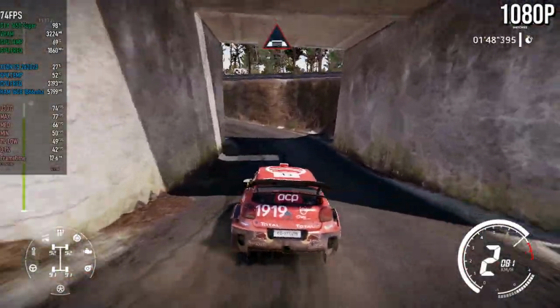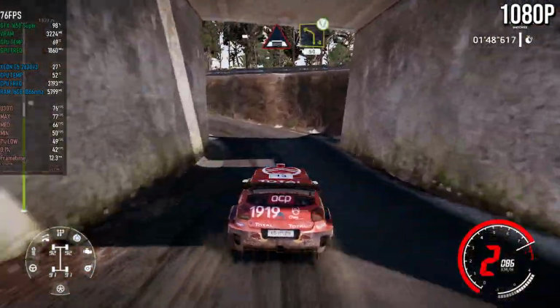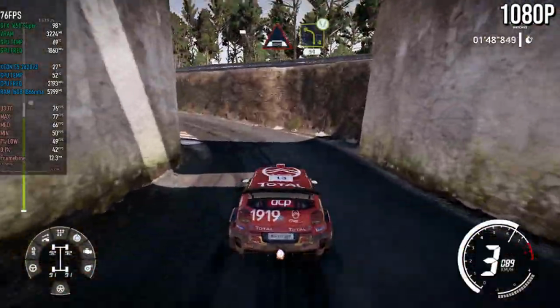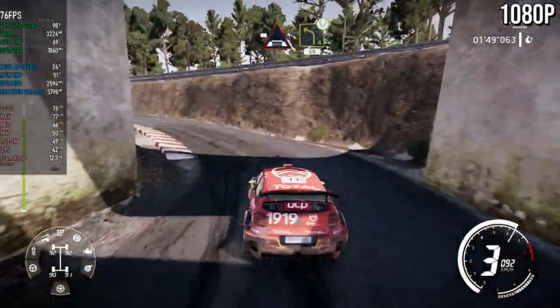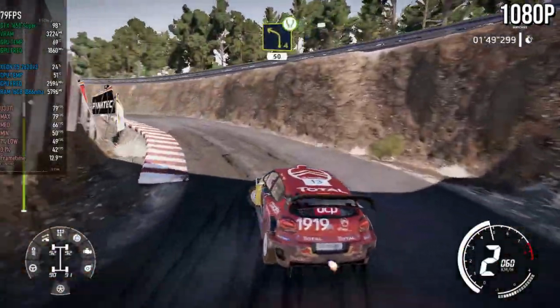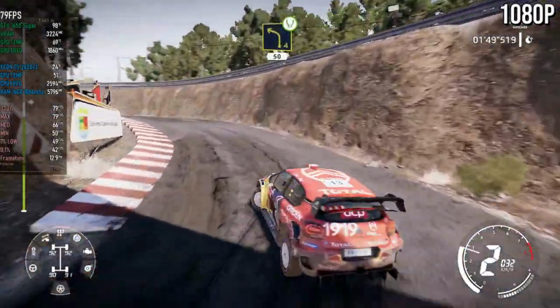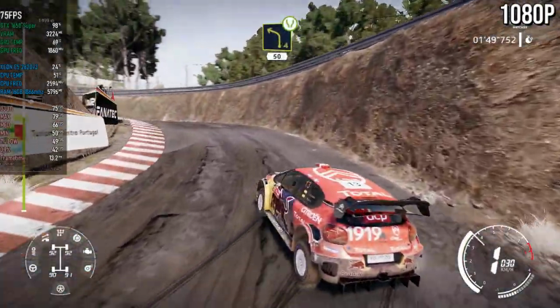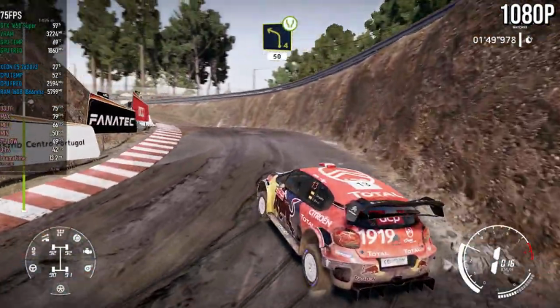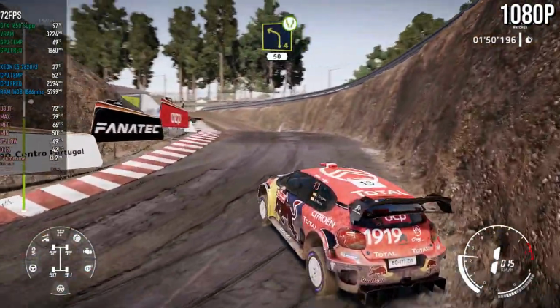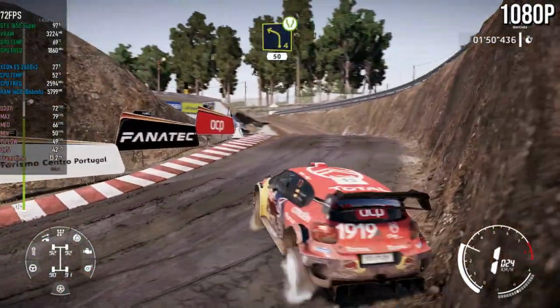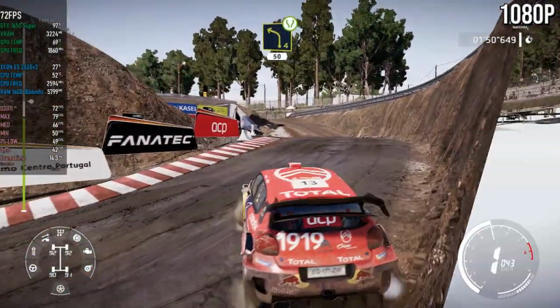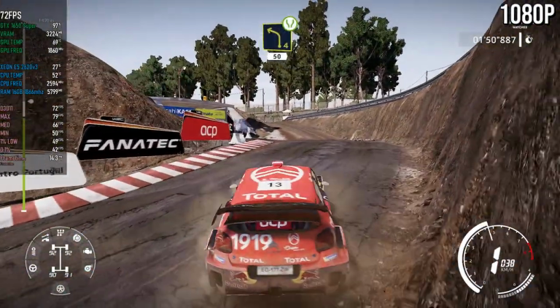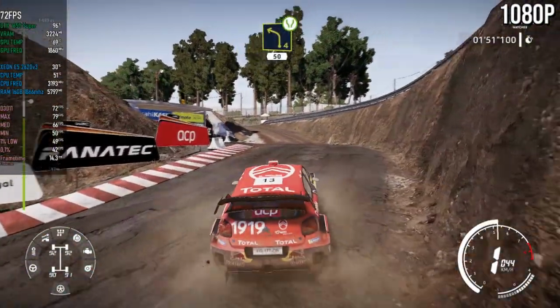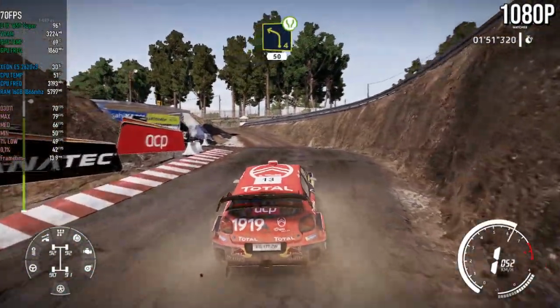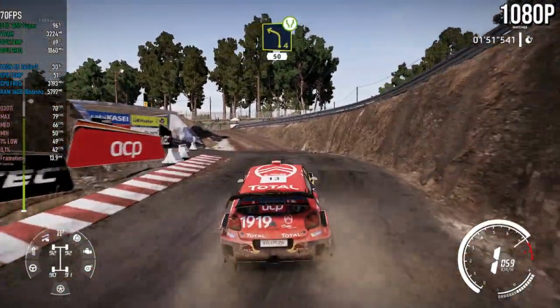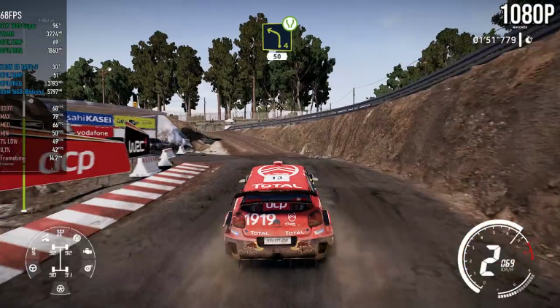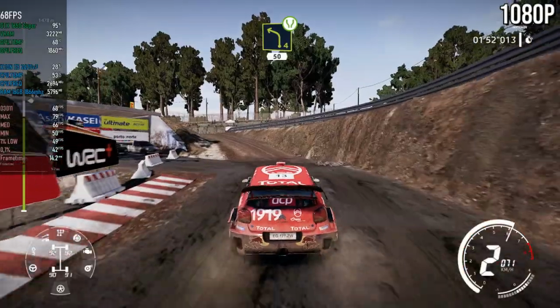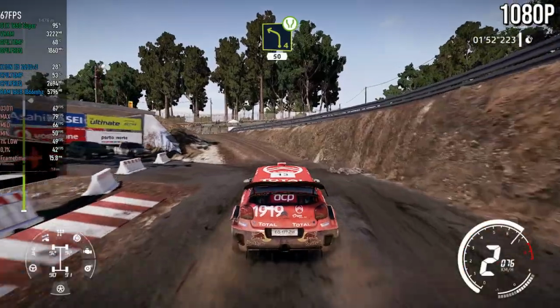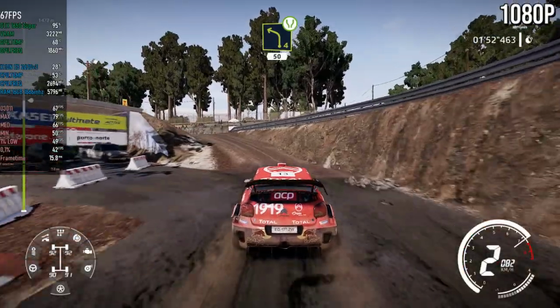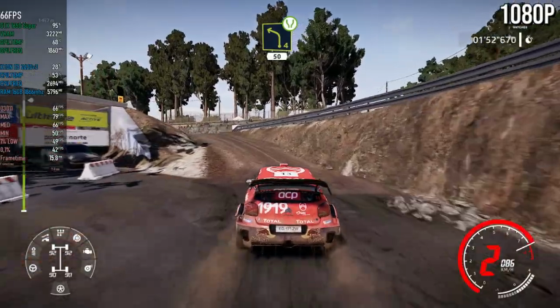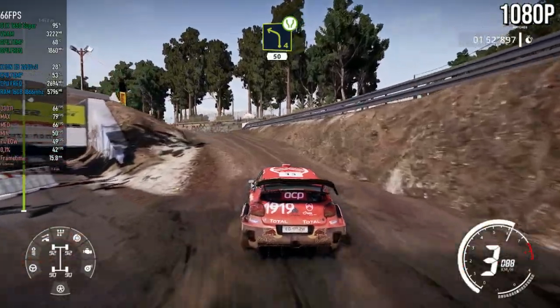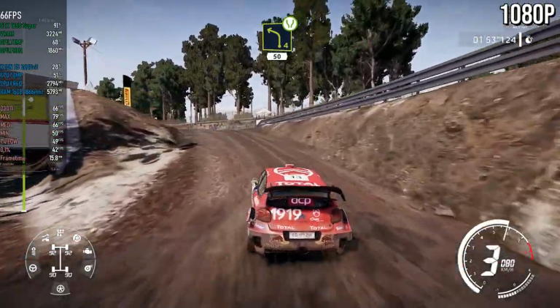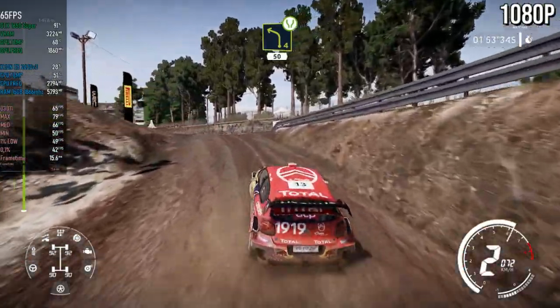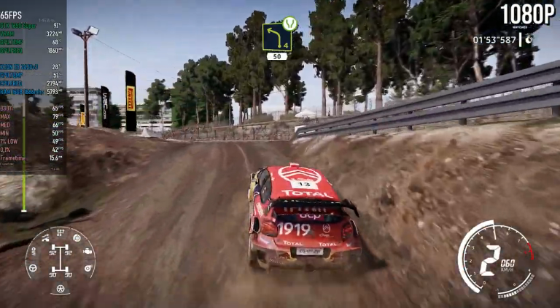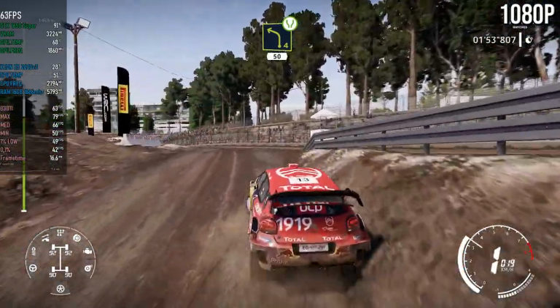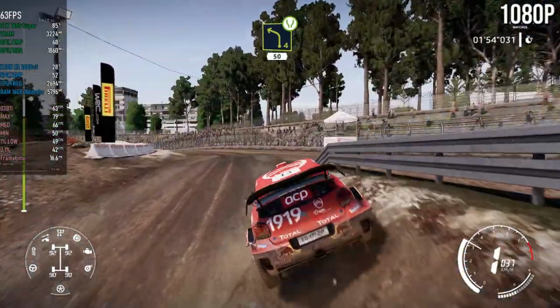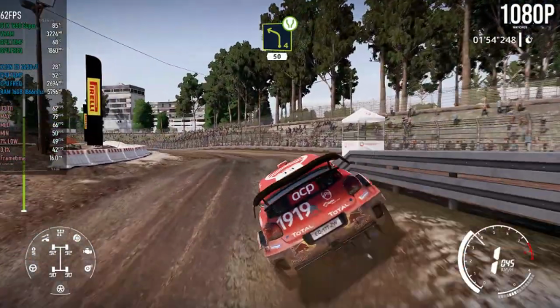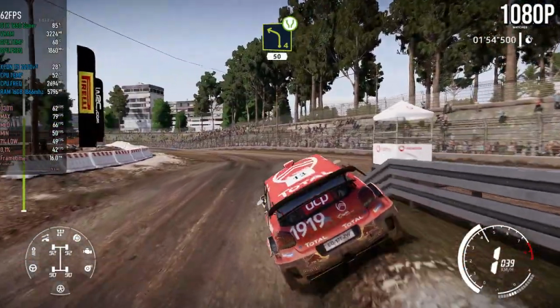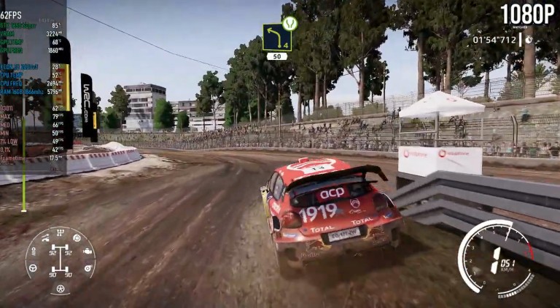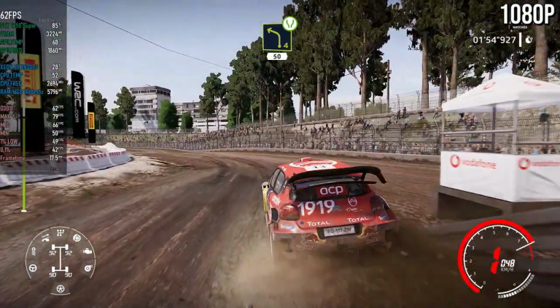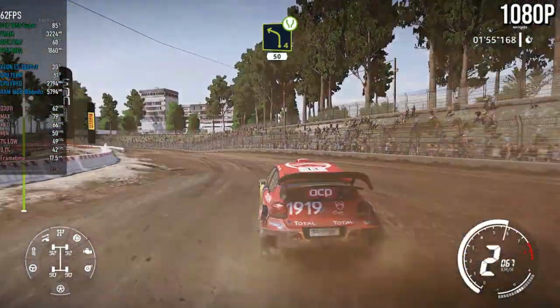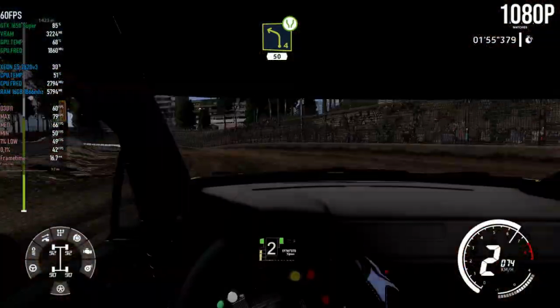Into left four, uphill, over gravel, widens, 50. Into right three, long, don't cut, 90. Into right three, long, long, don't cut, and run away.